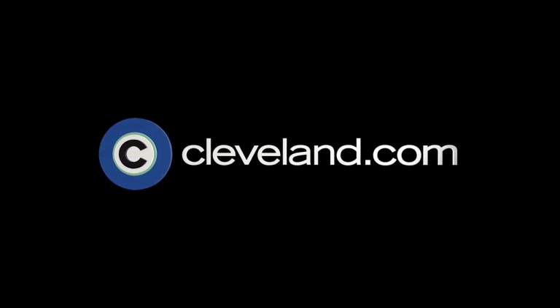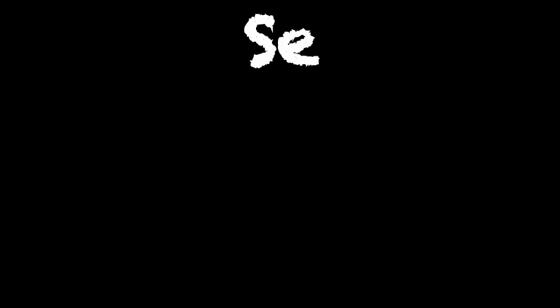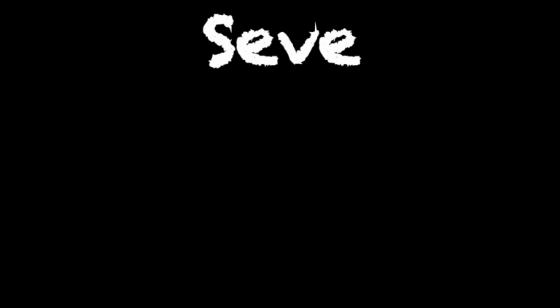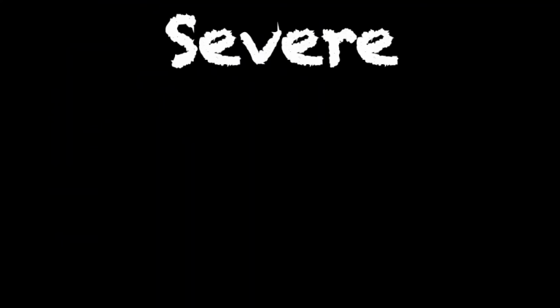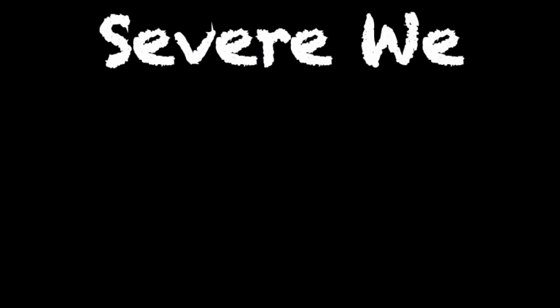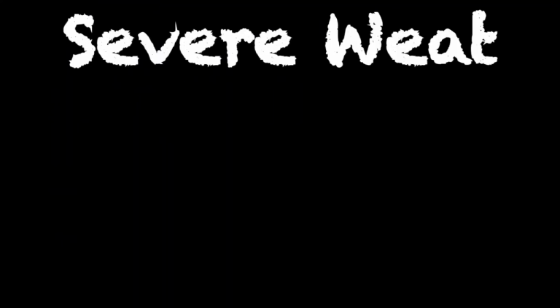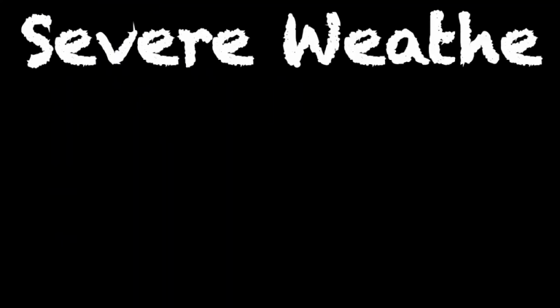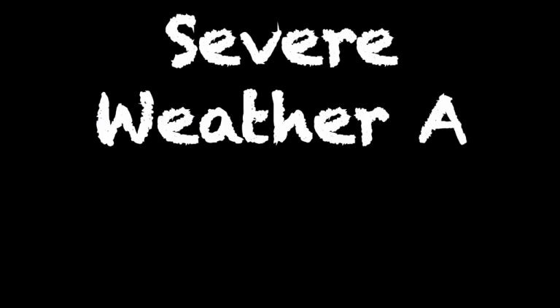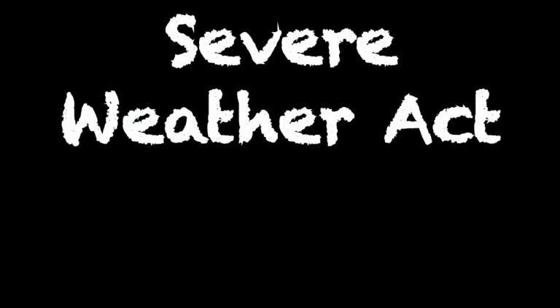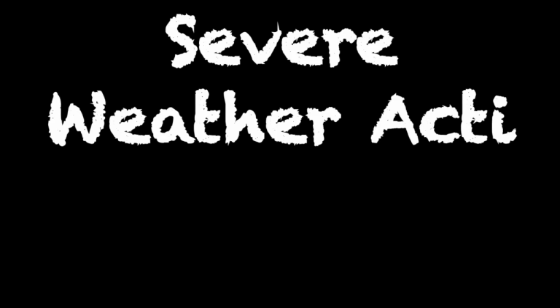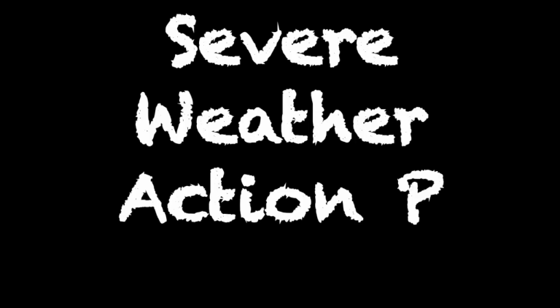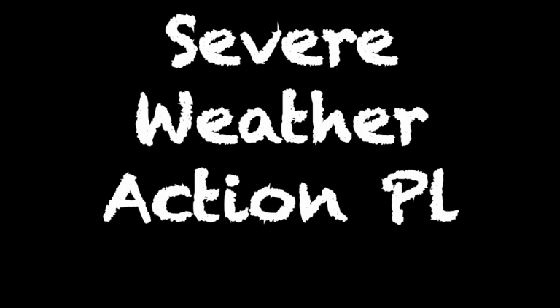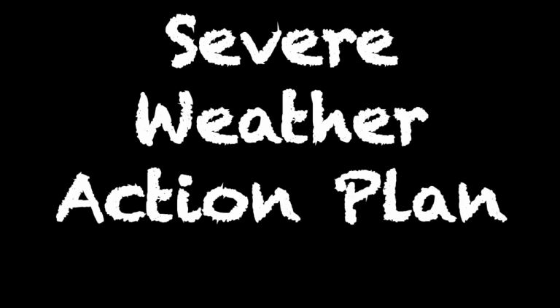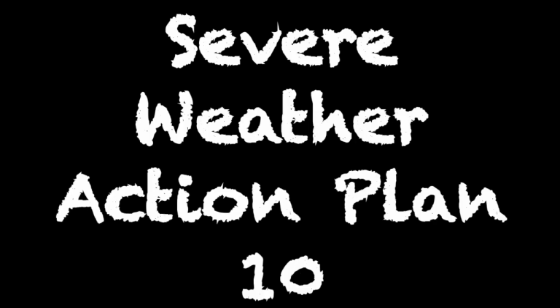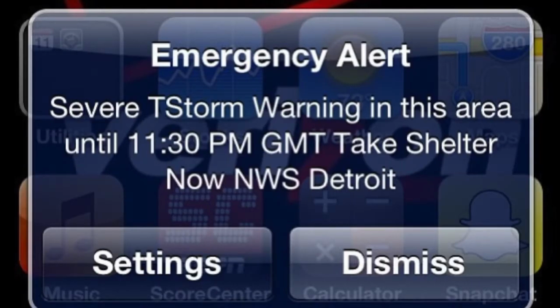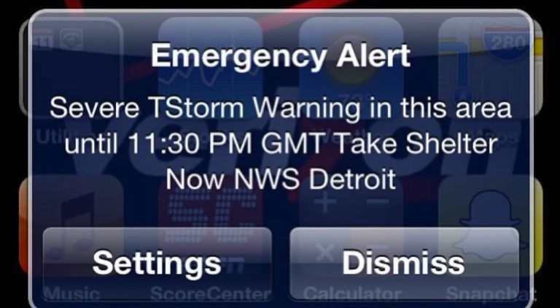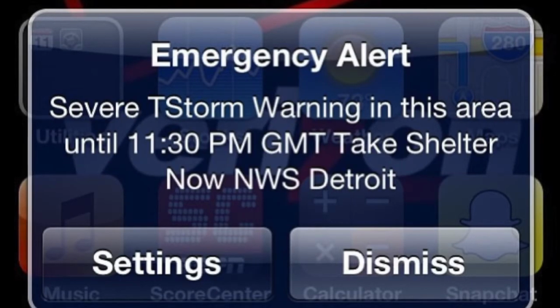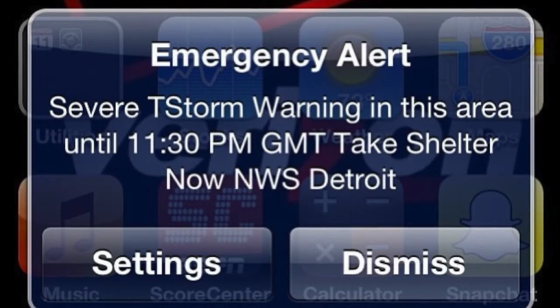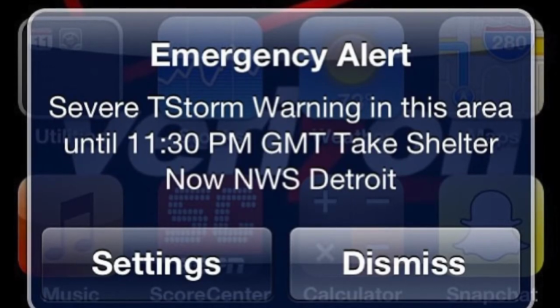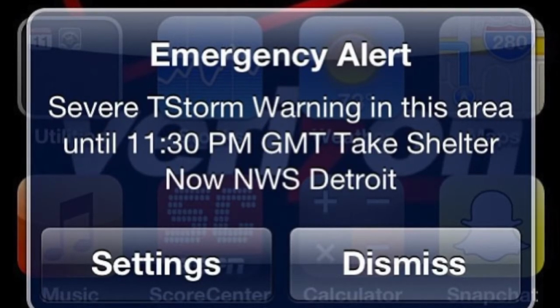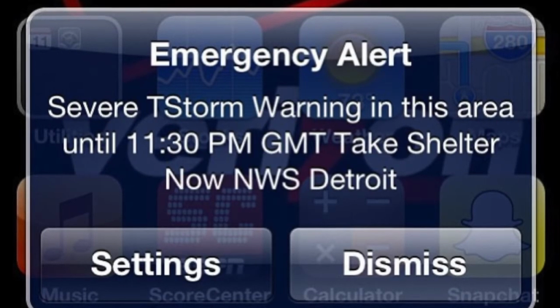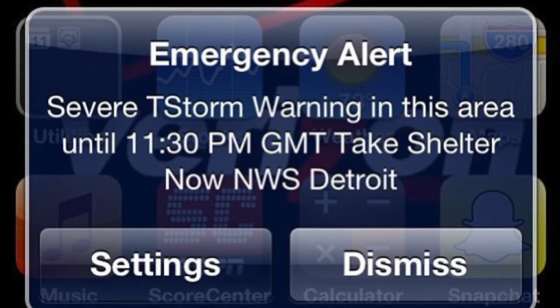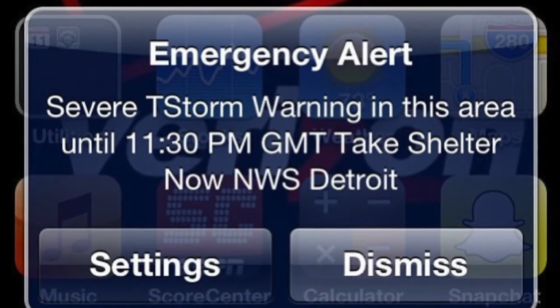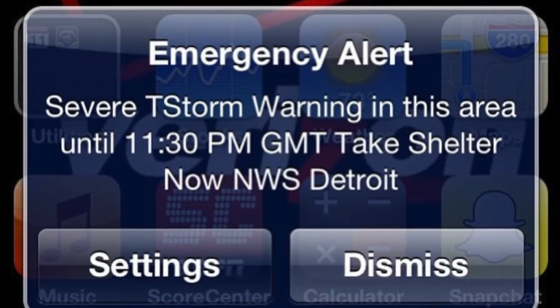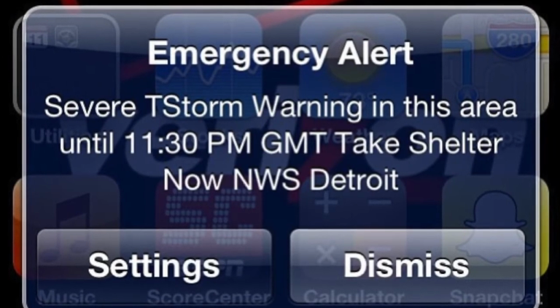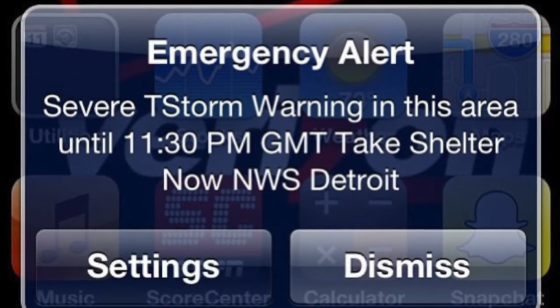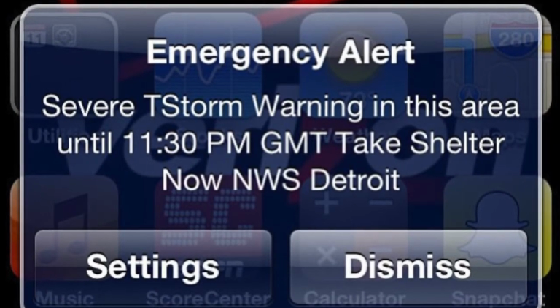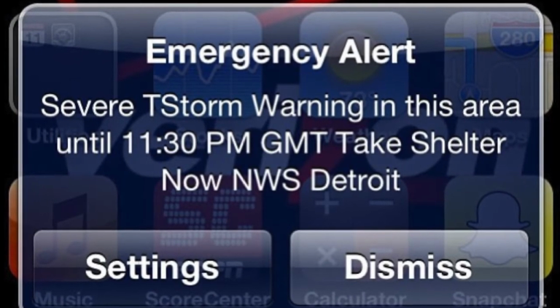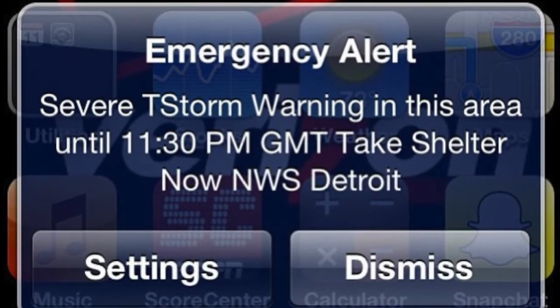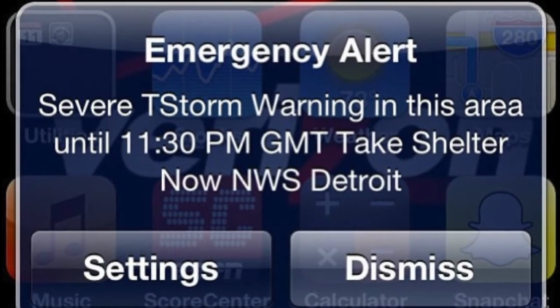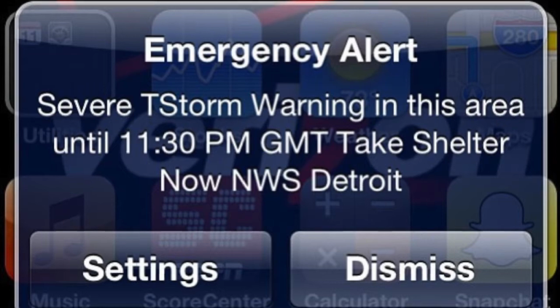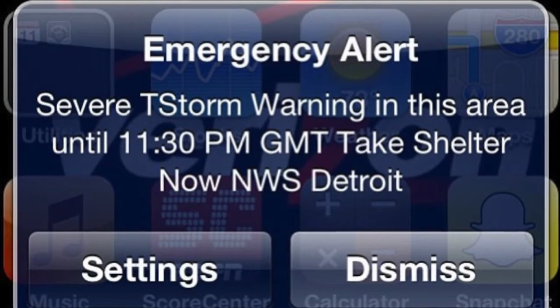Hey, Cleveland.com meteorologist Kelly Reardon here with a quick how-to on what to do during severe weather, specifically a severe thunderstorm warning.